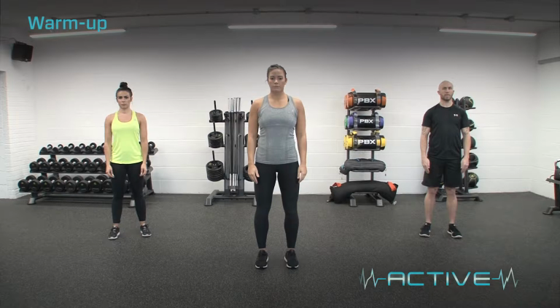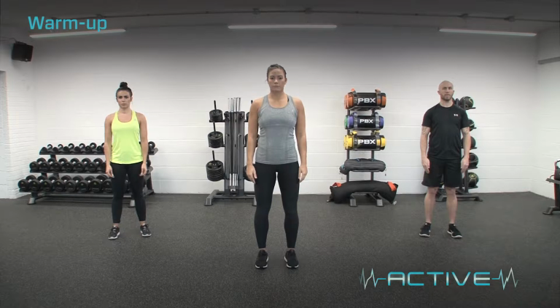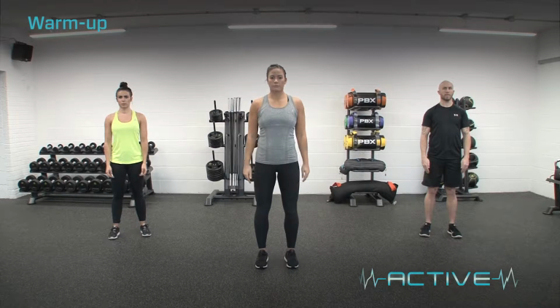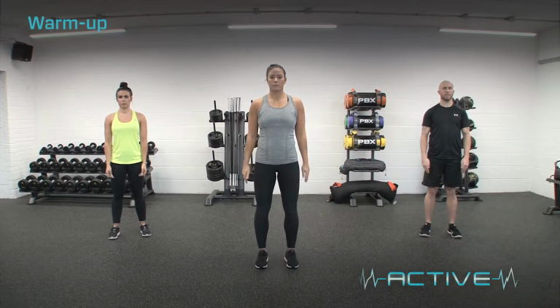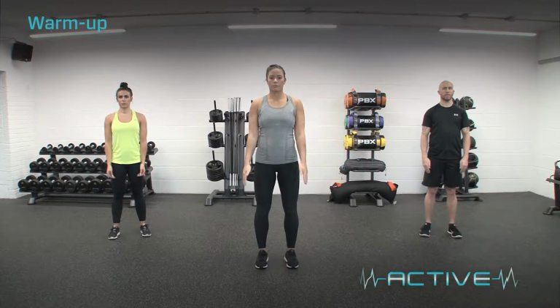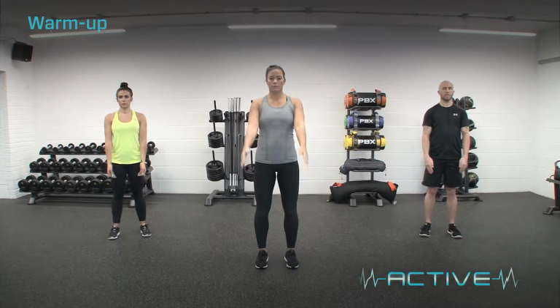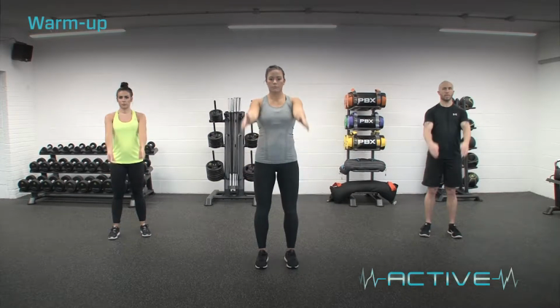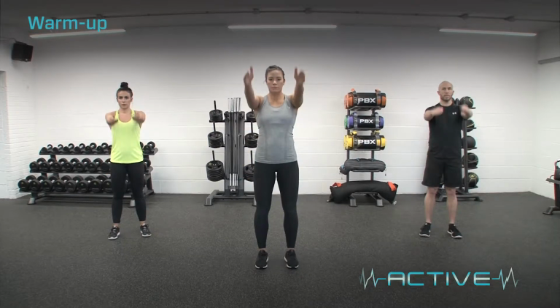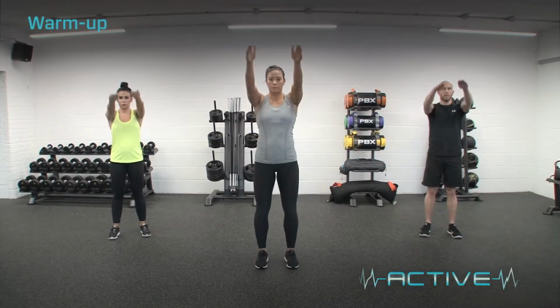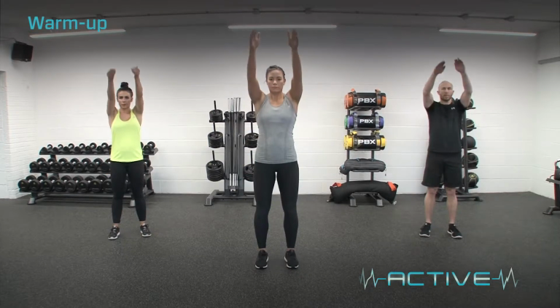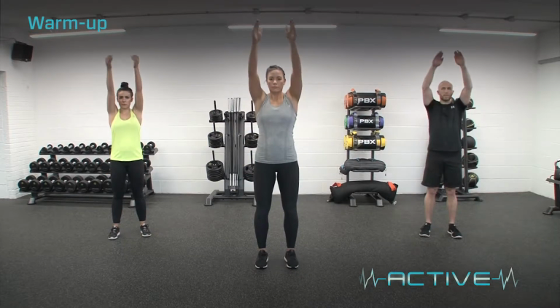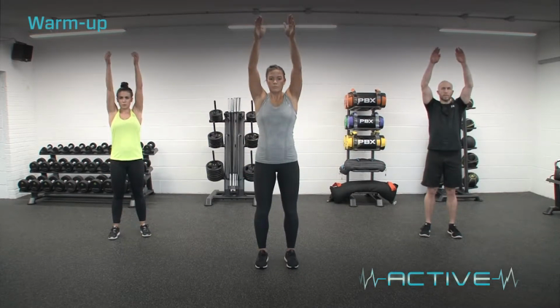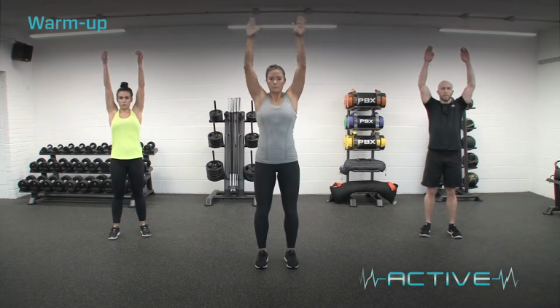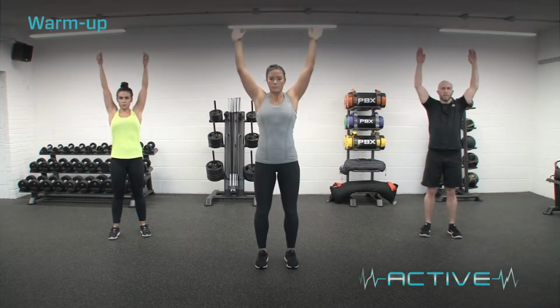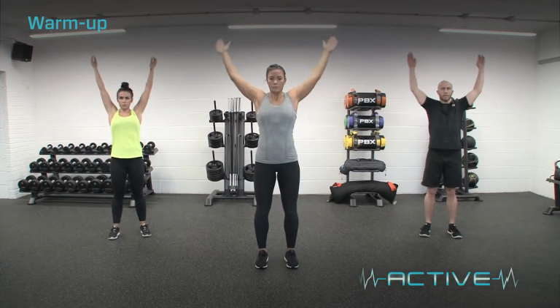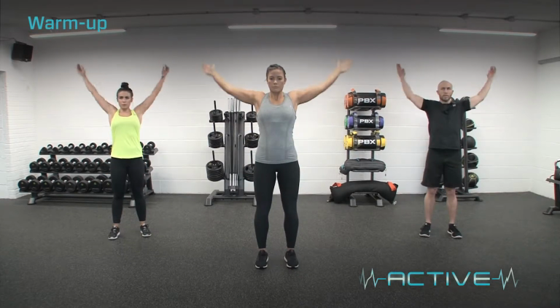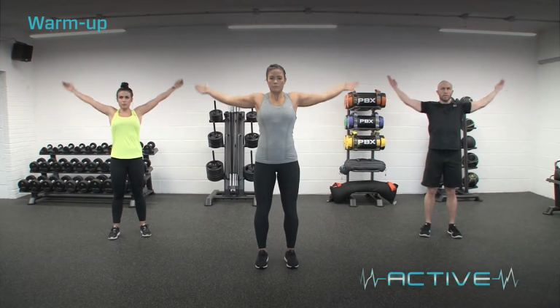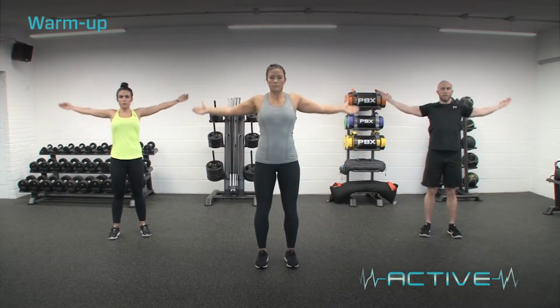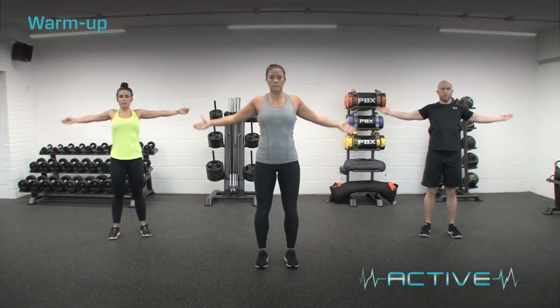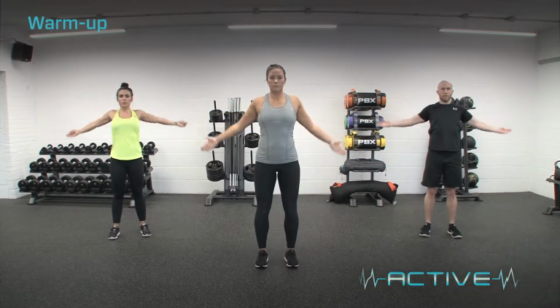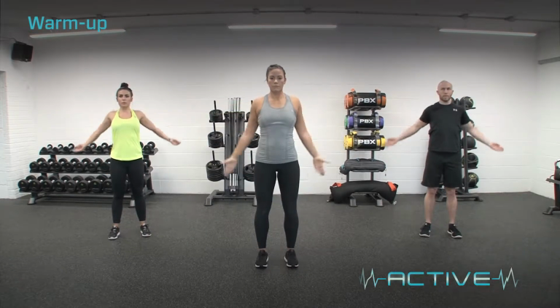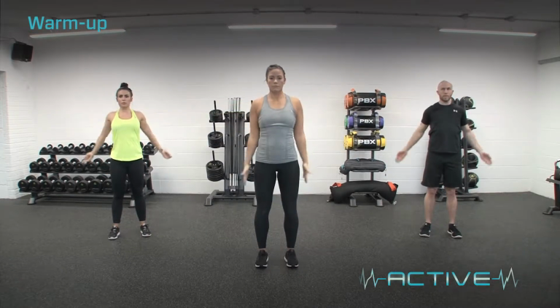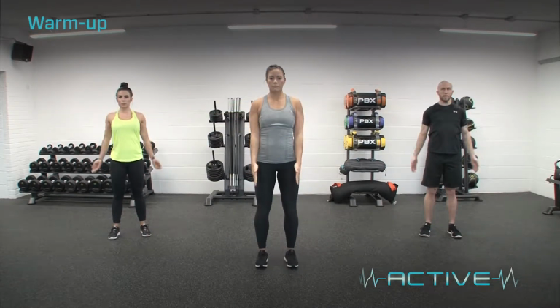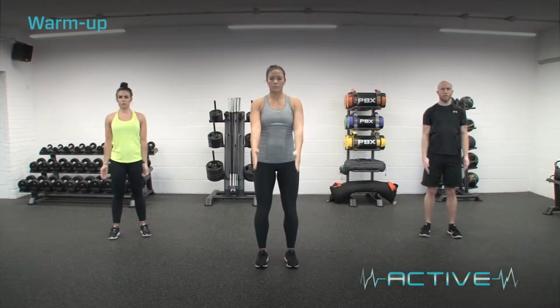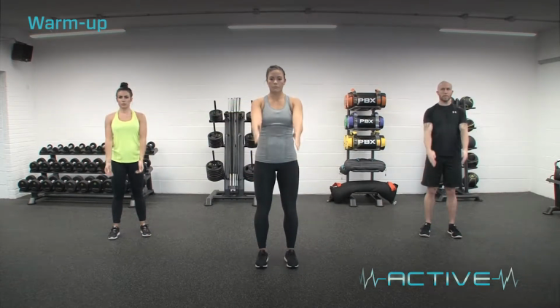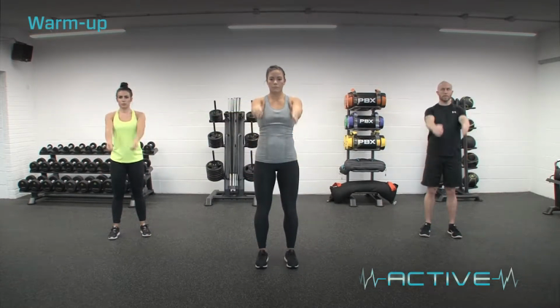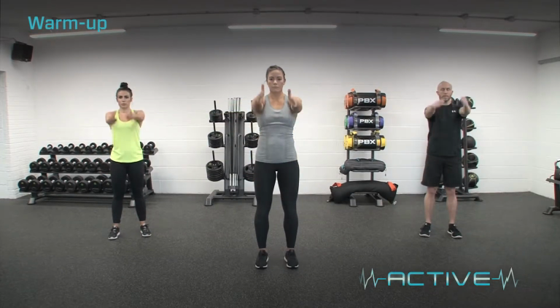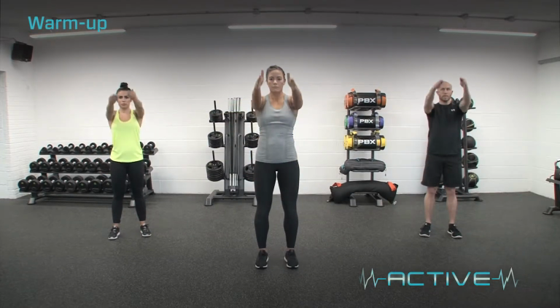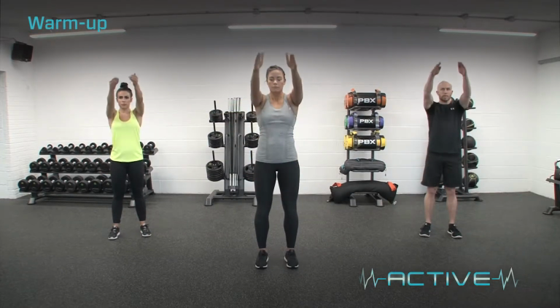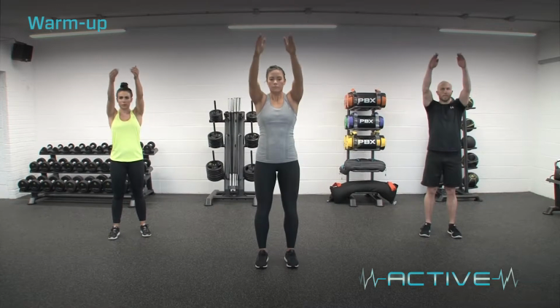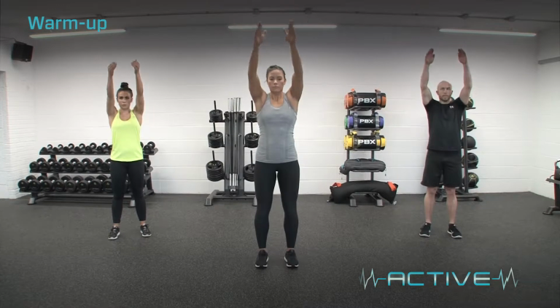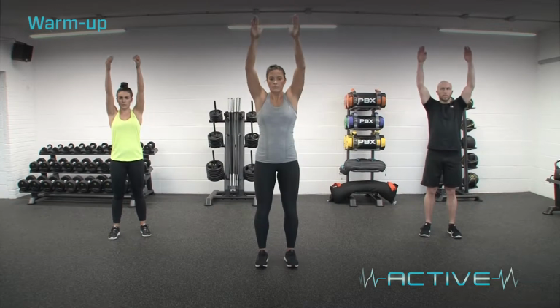Arm circles. Keeping the palms upwards, circle them overhead forwards and then backwards.